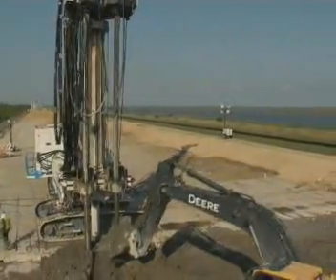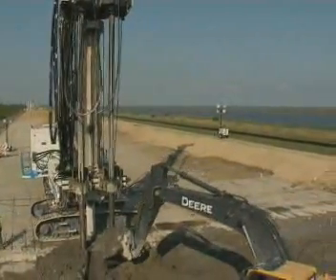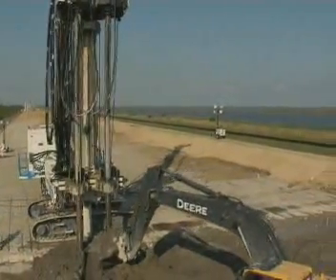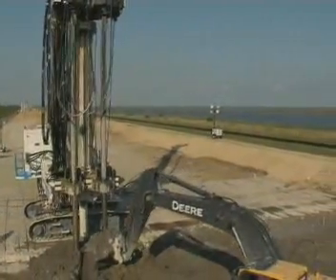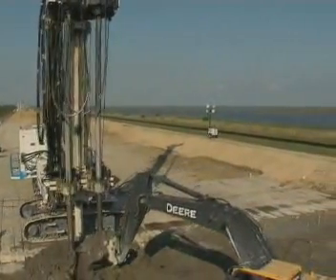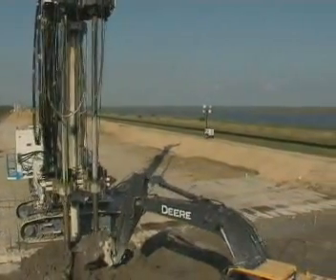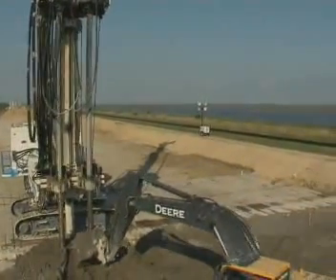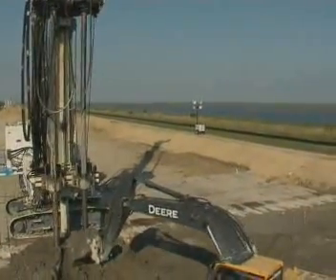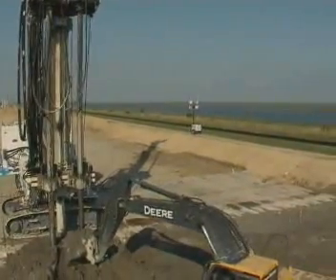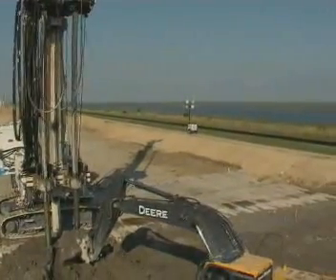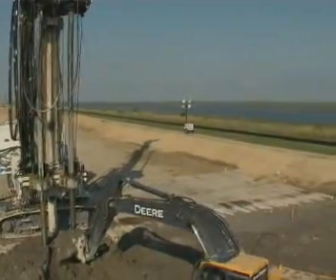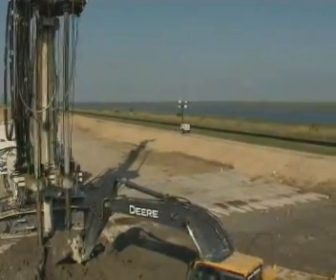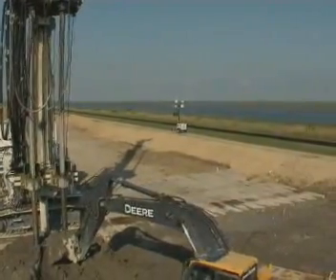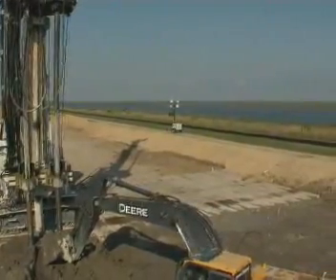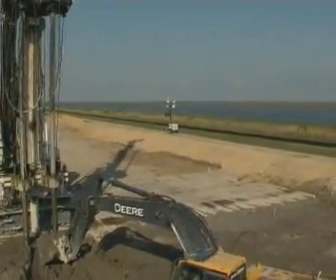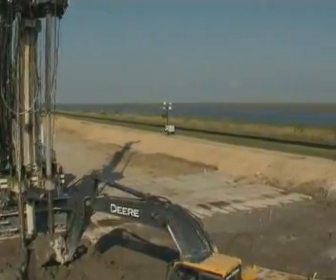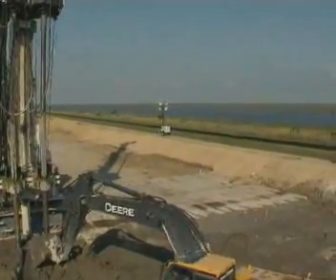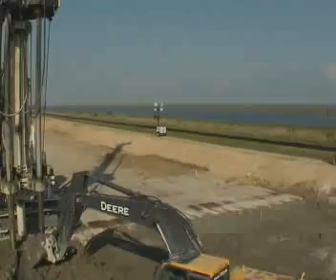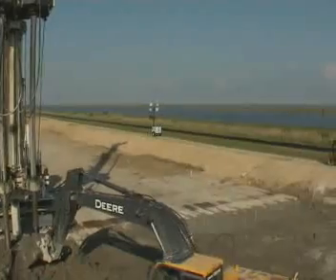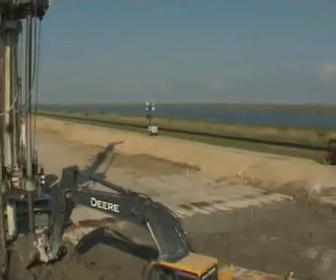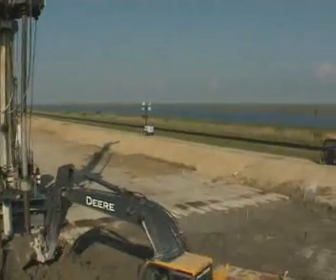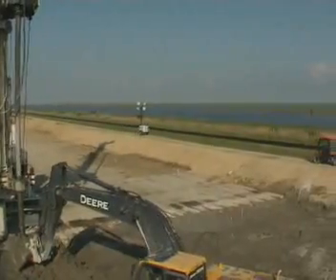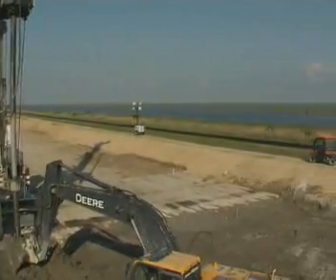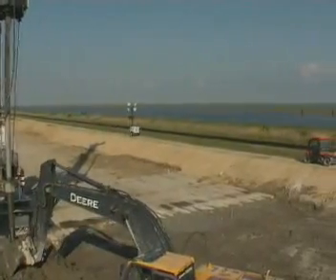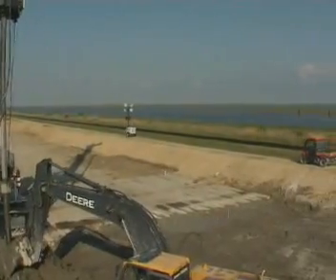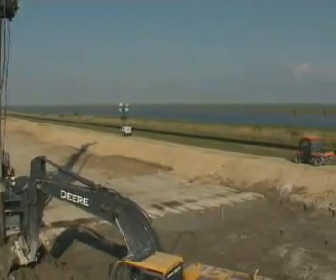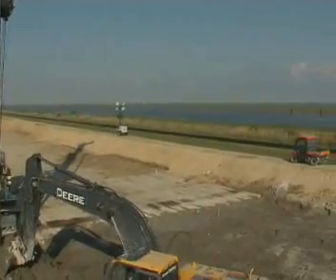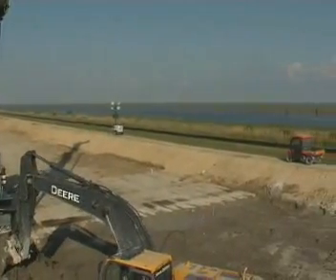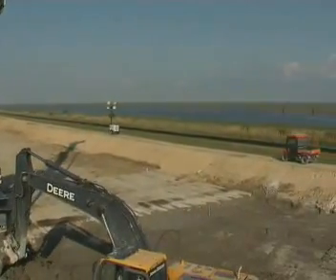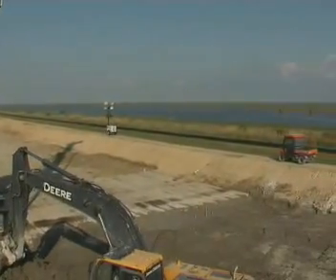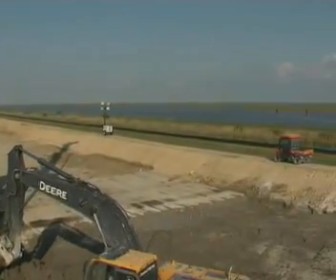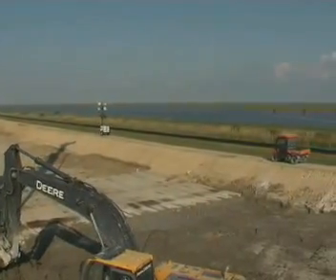Substantial completion of the LPV-111 levee reinforcement is scheduled for June 2011.